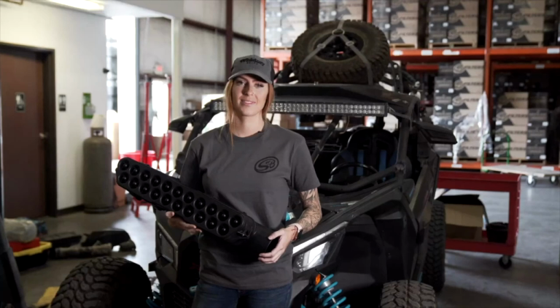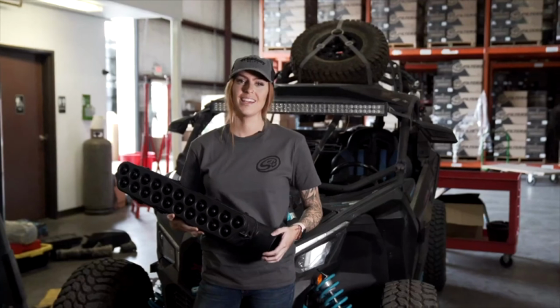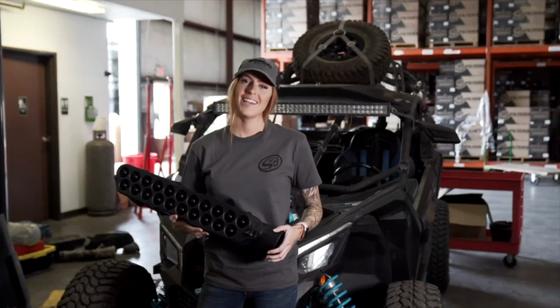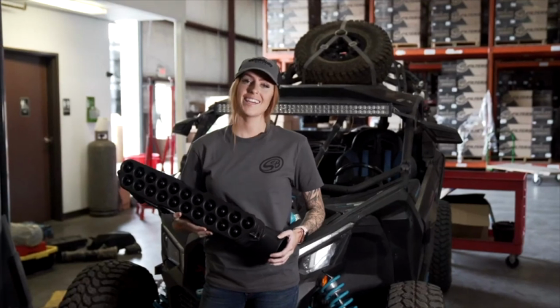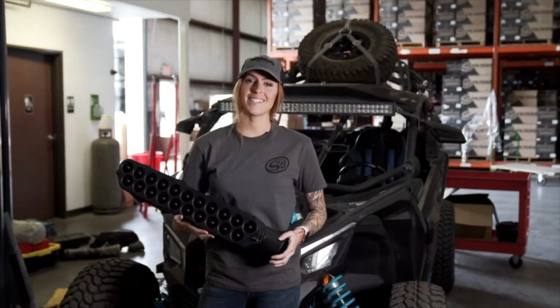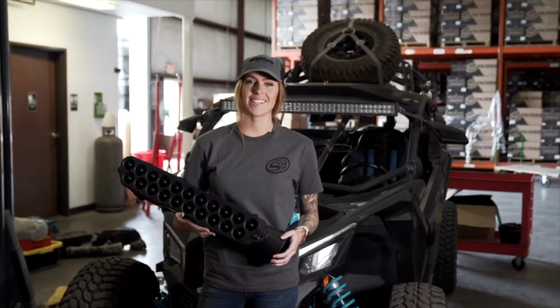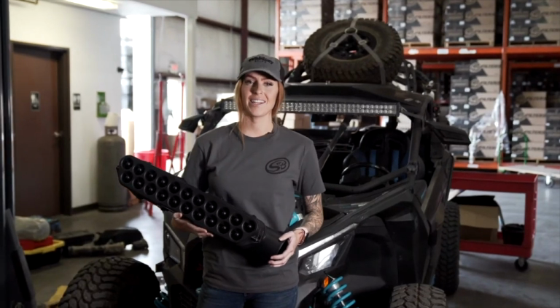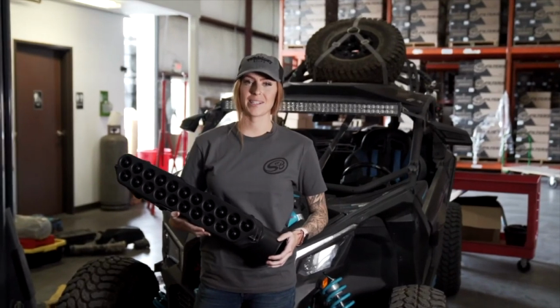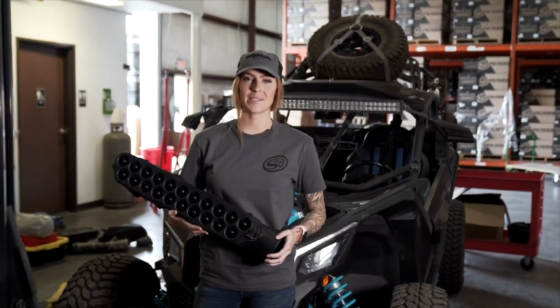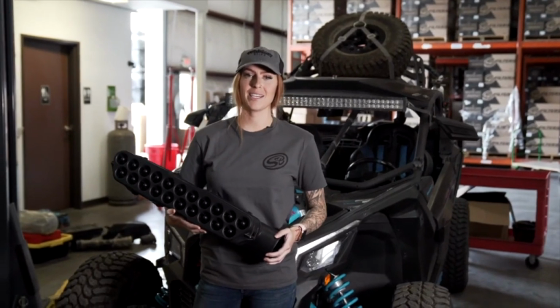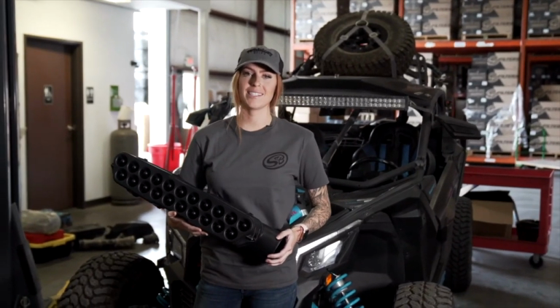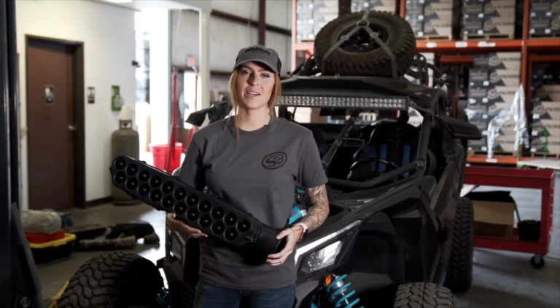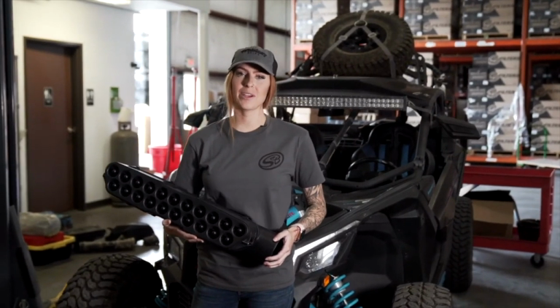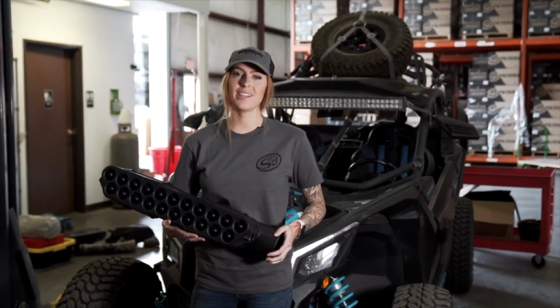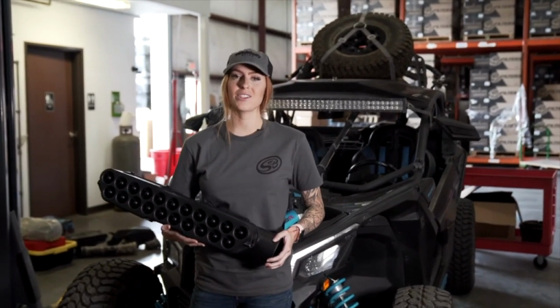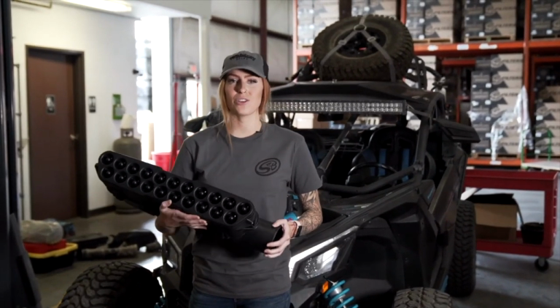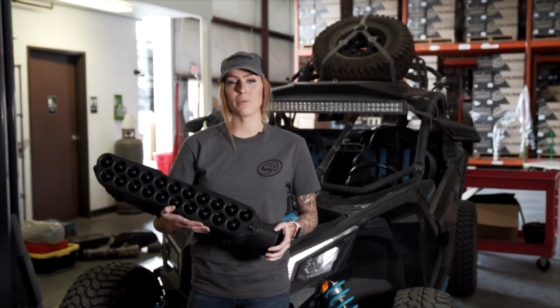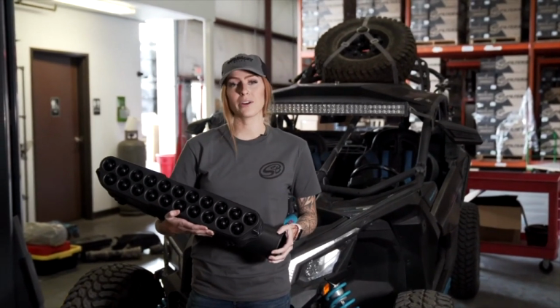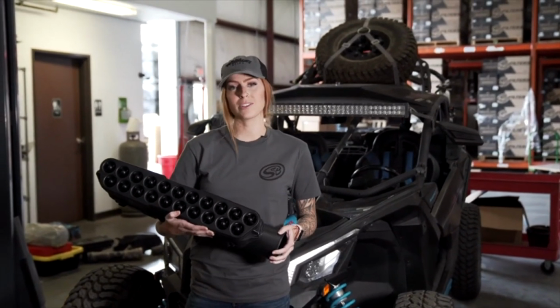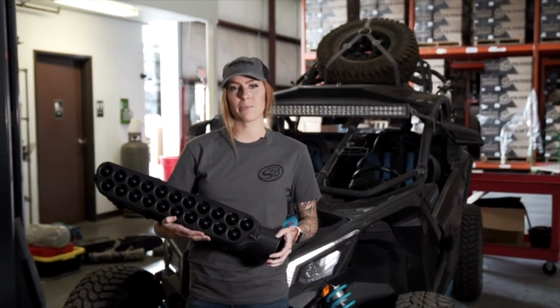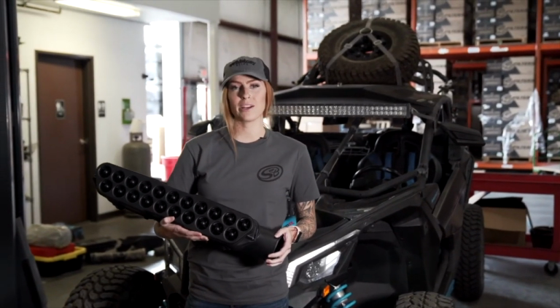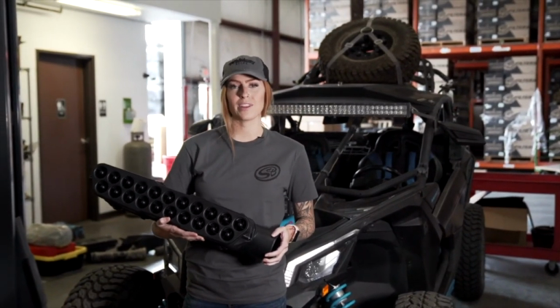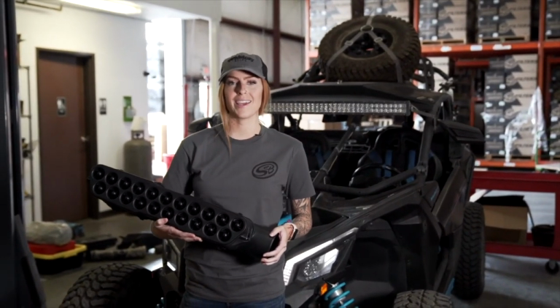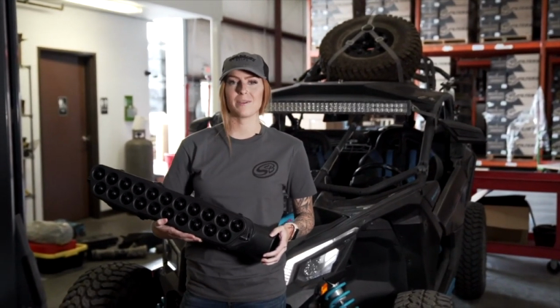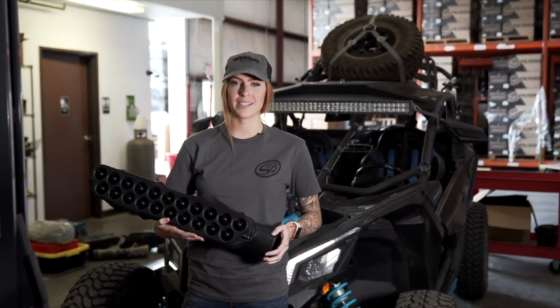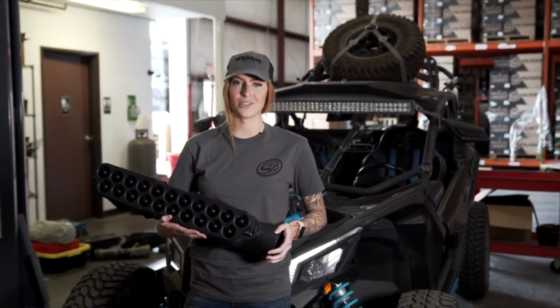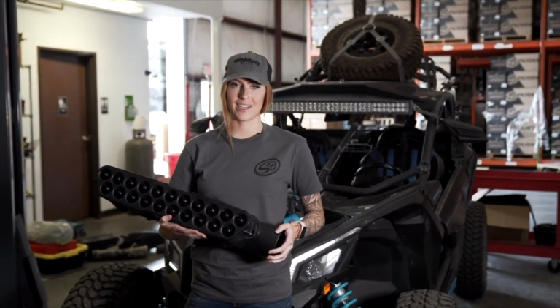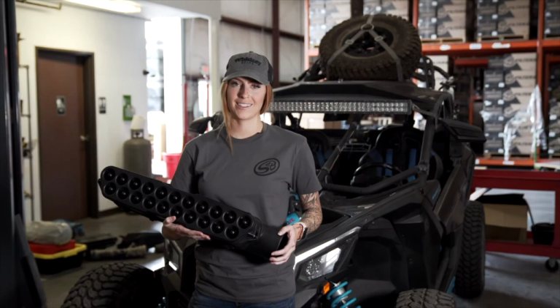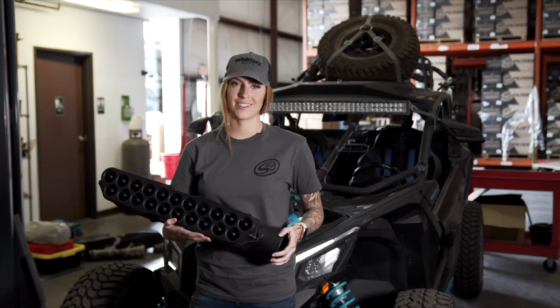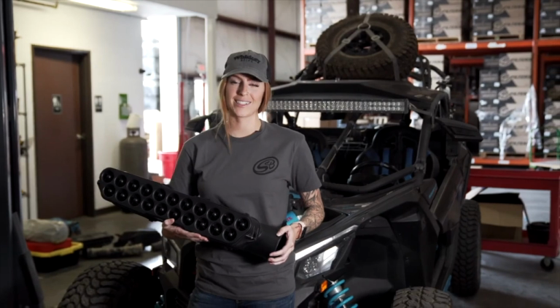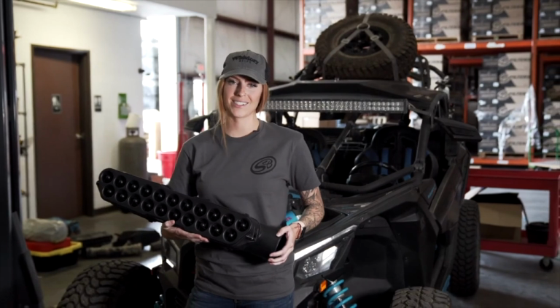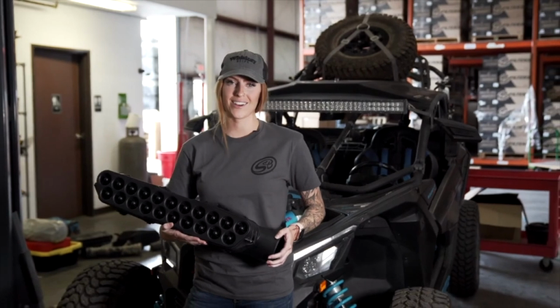Hey guys, it's Katie with S&B and today we're going to install the new particle separator for the Can-Am X3. Let's get started.